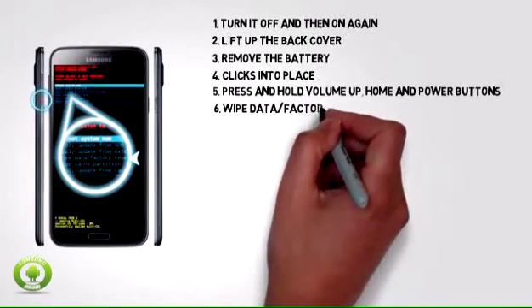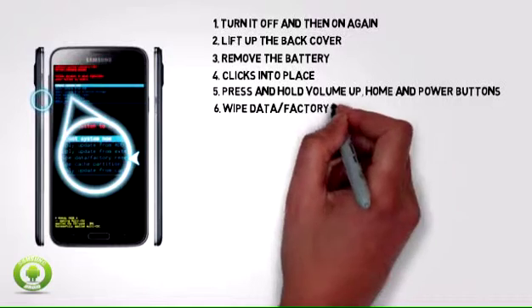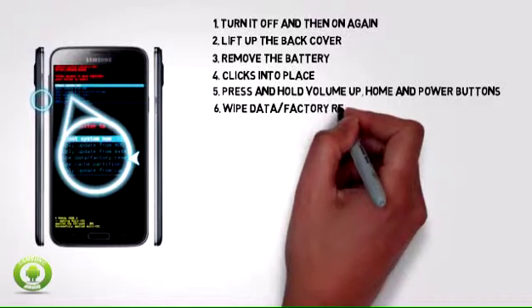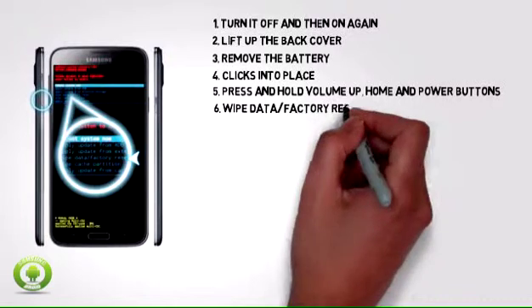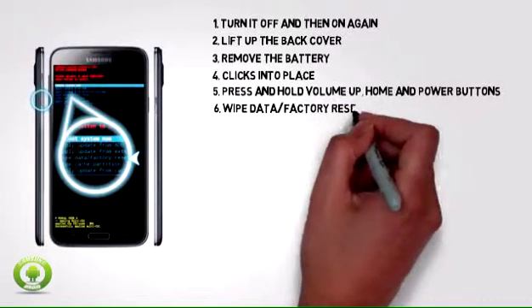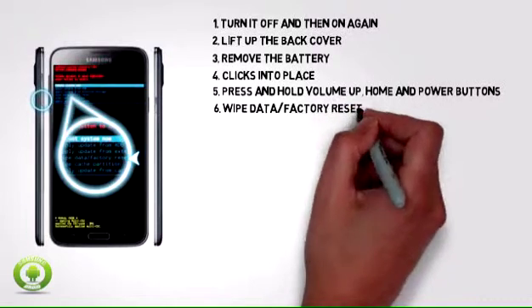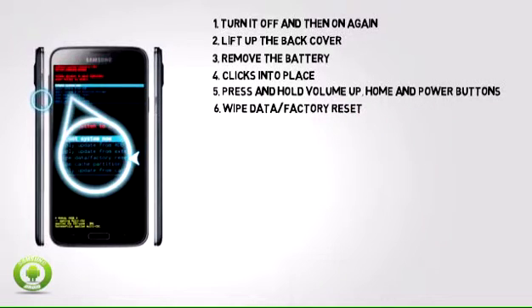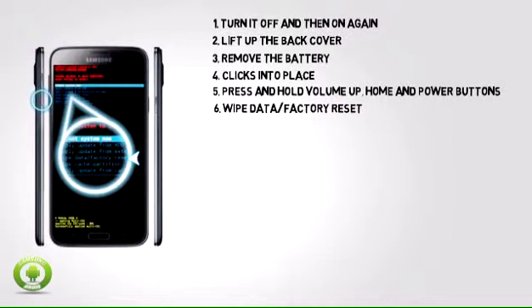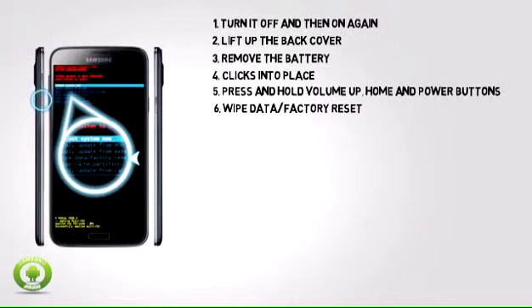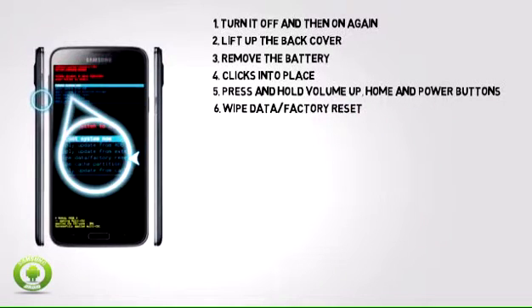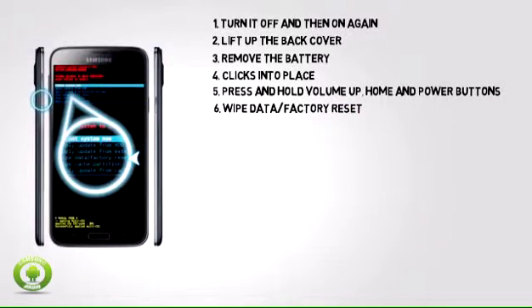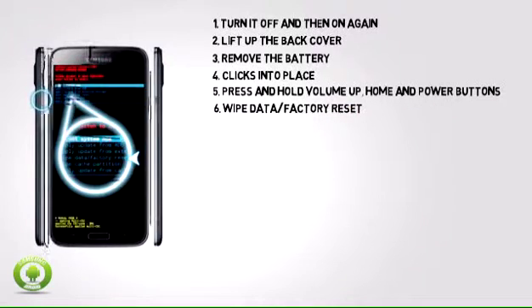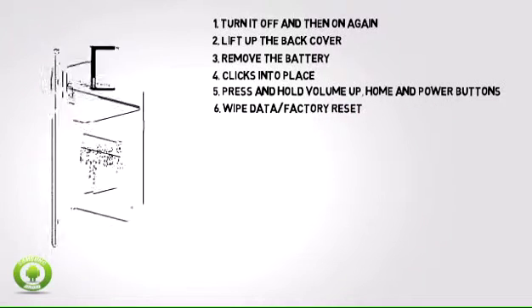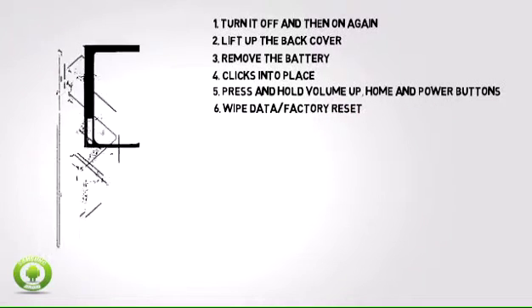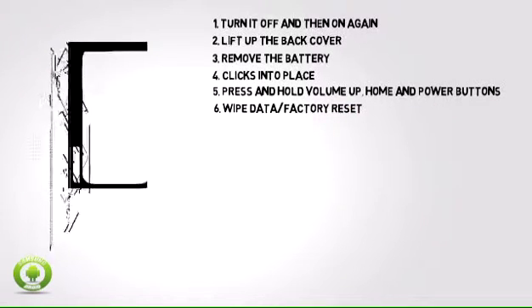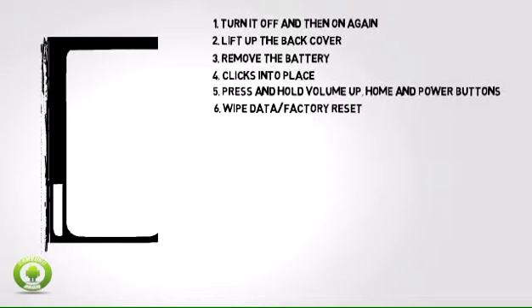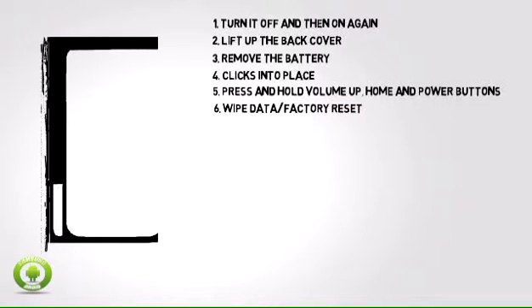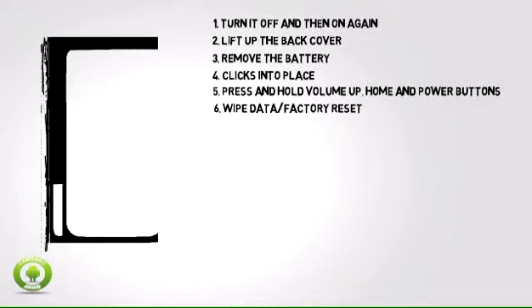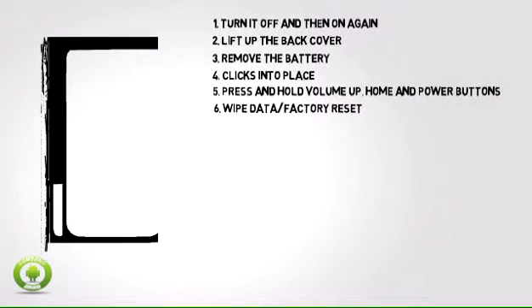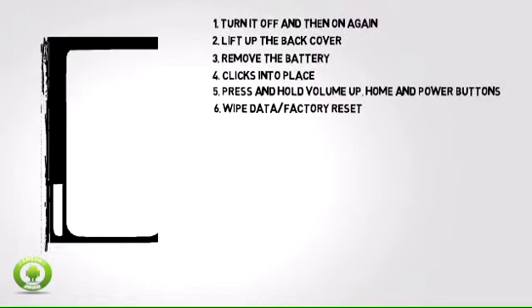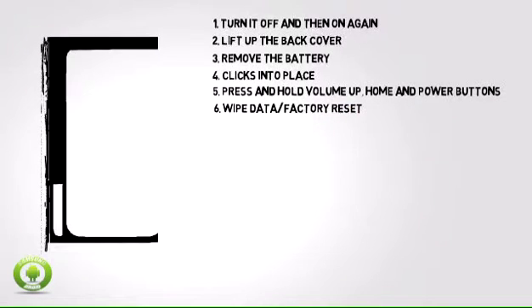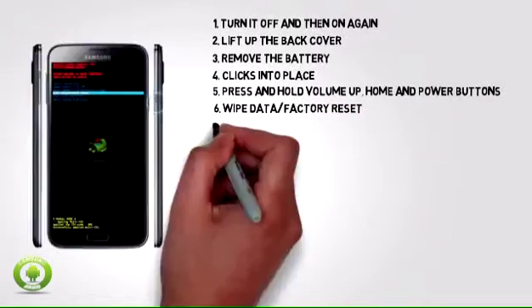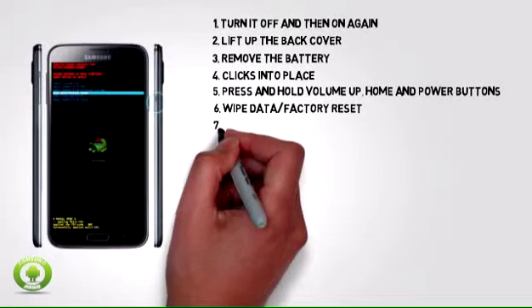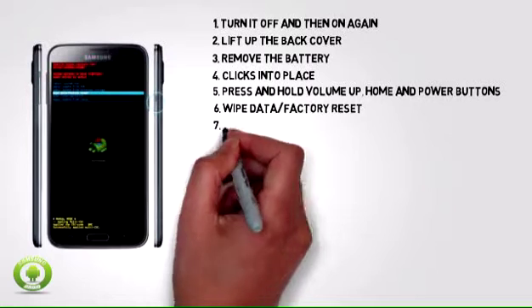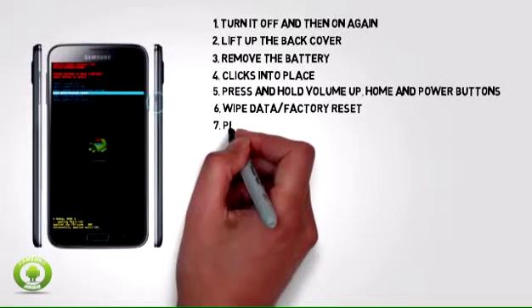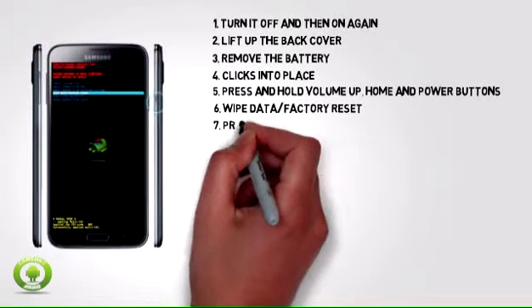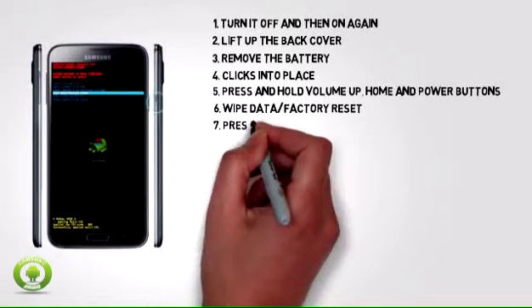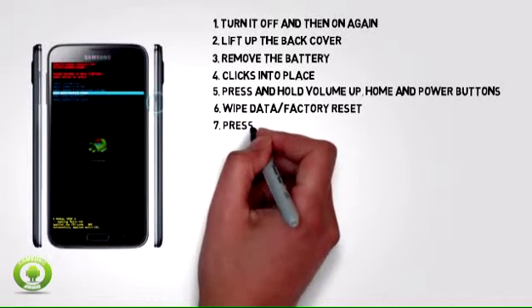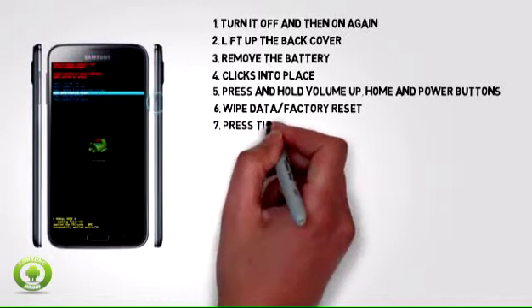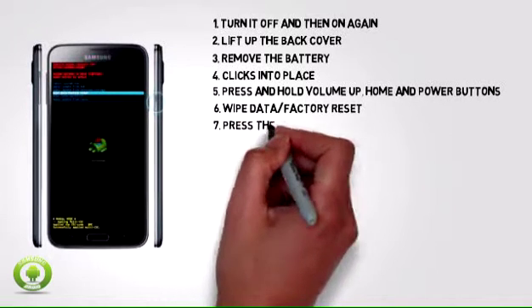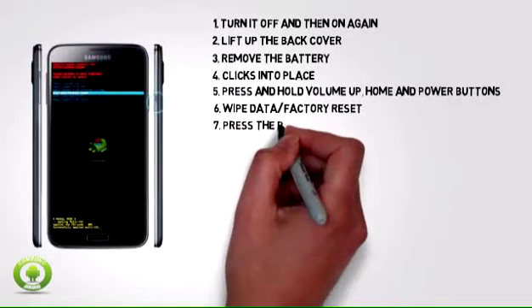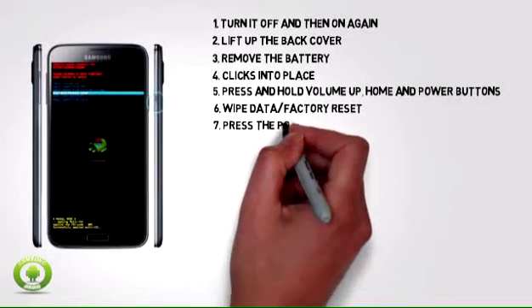Step 6: Scroll to wipe data/factory reset by pressing the volume down button. Step 7: Press the power button.